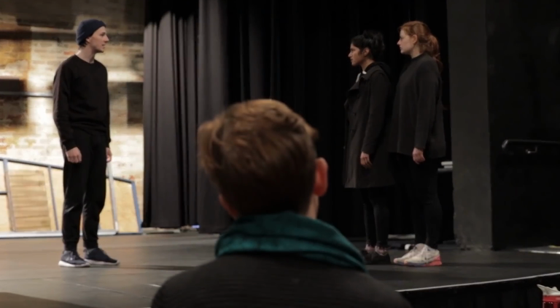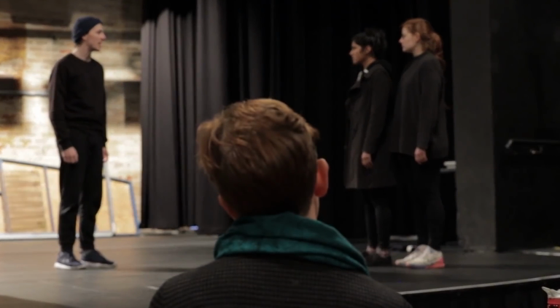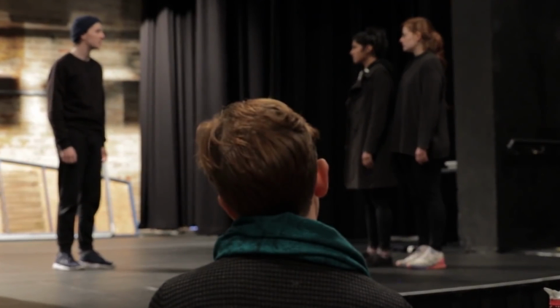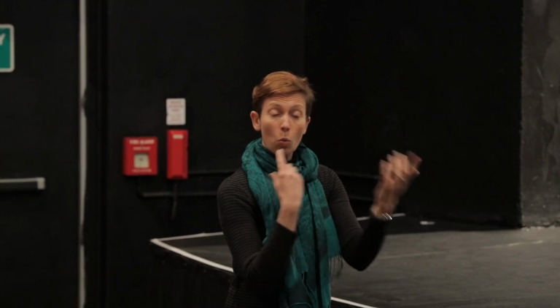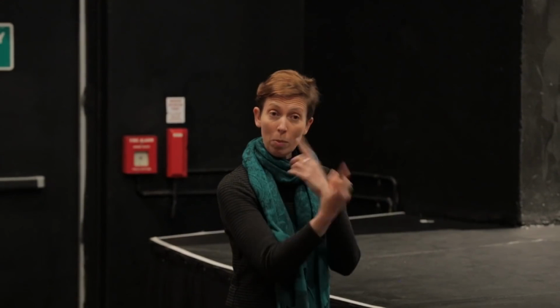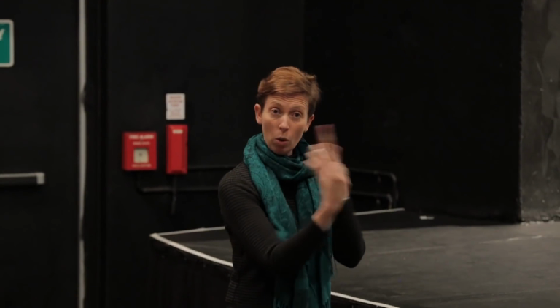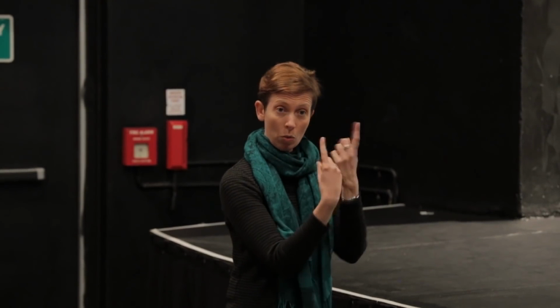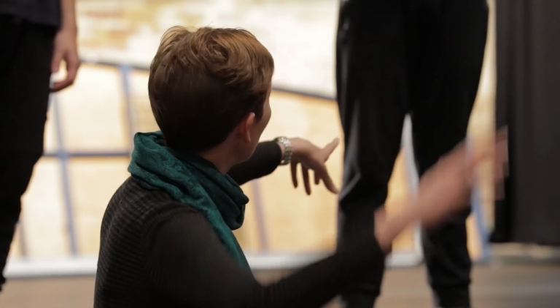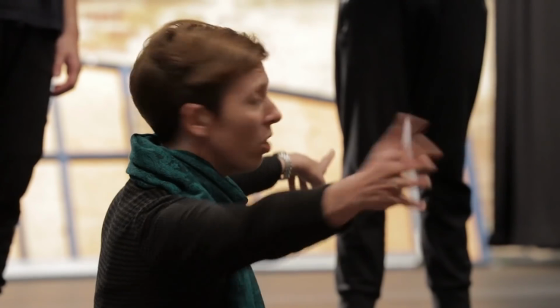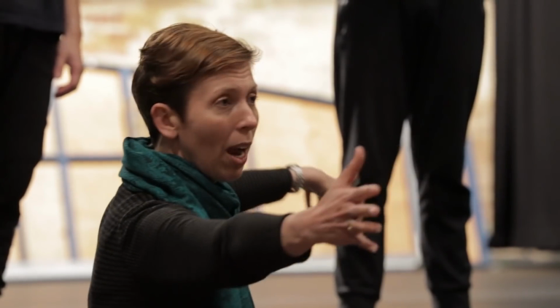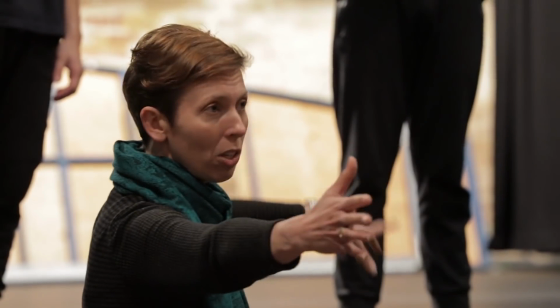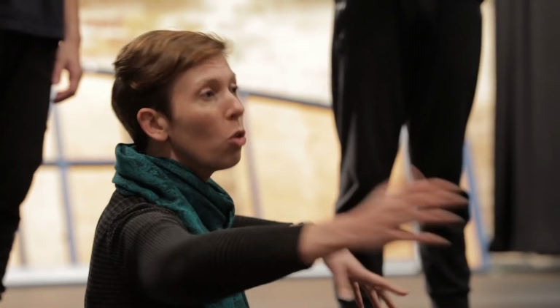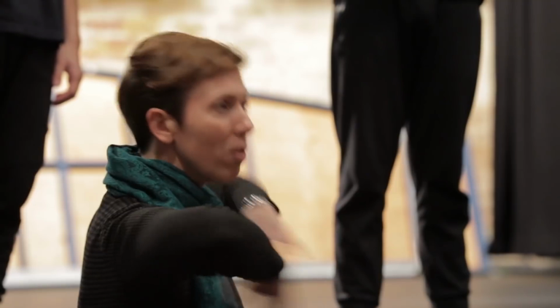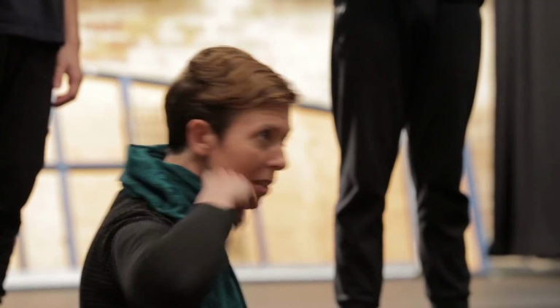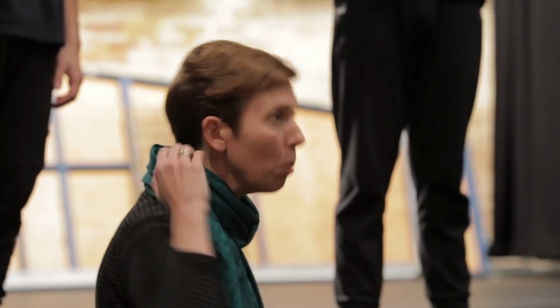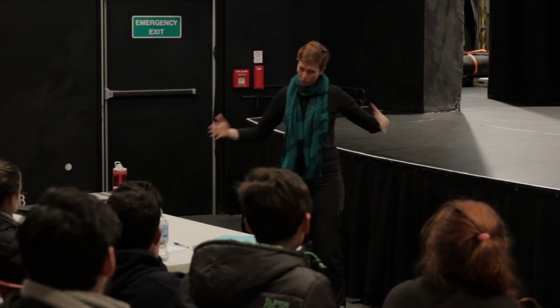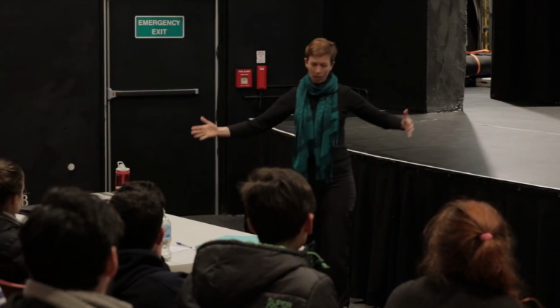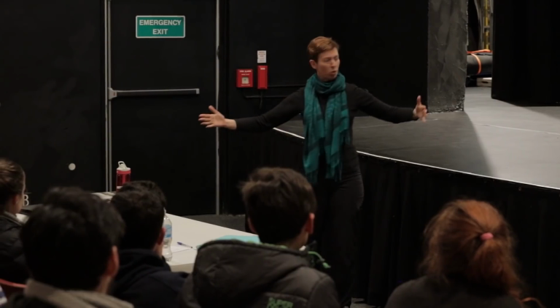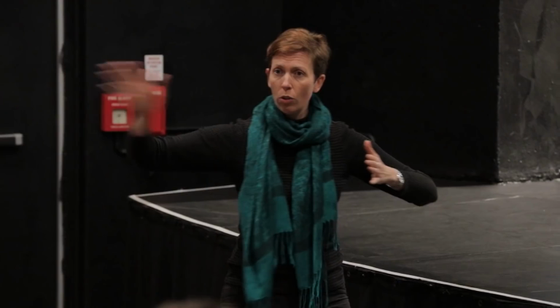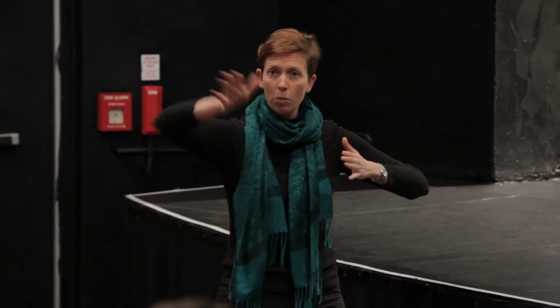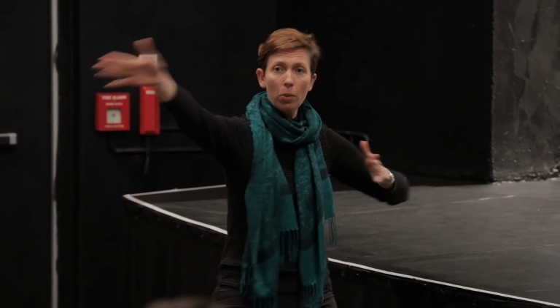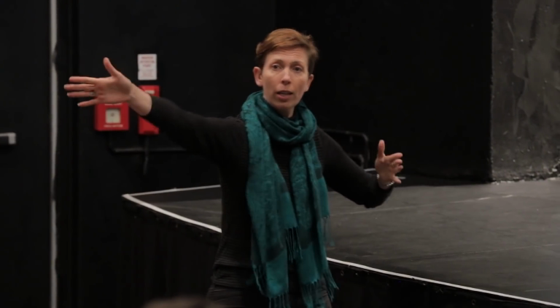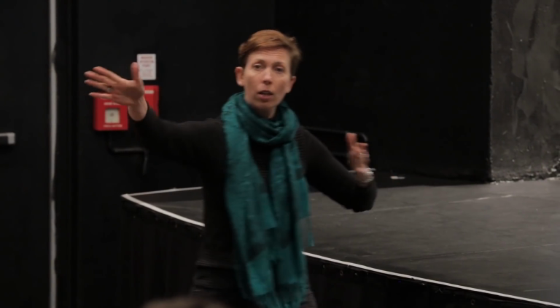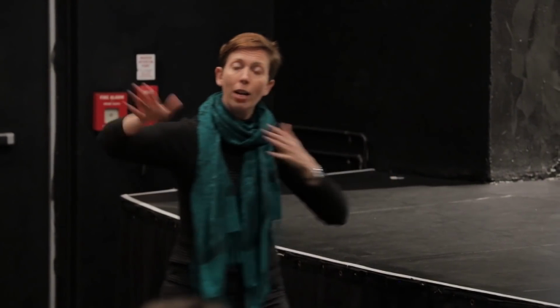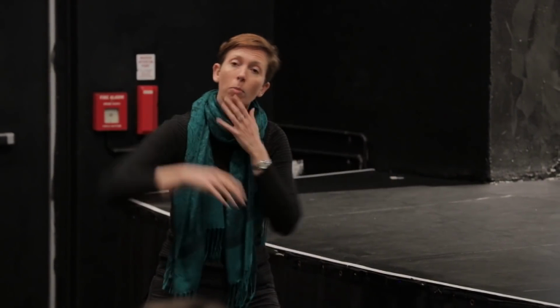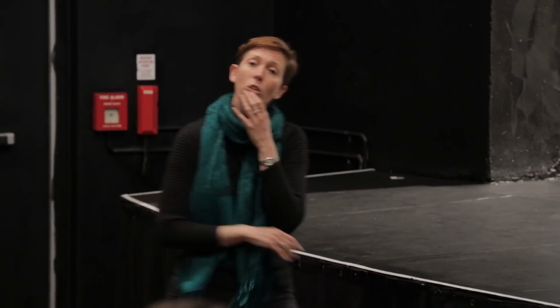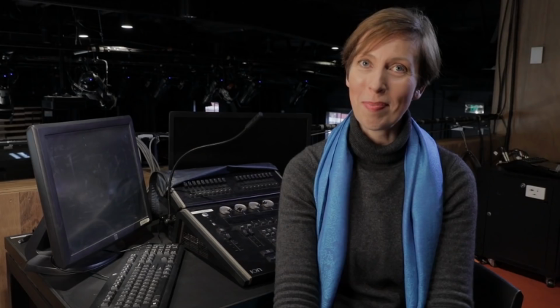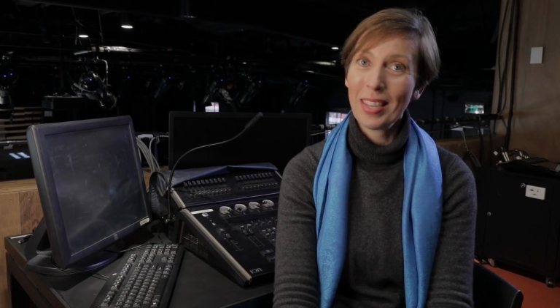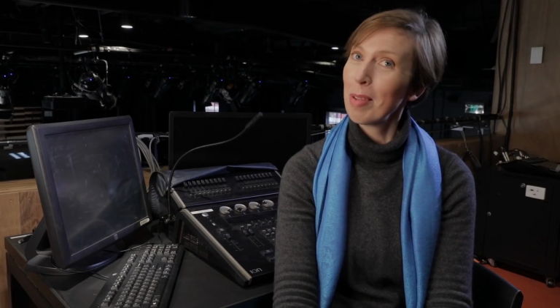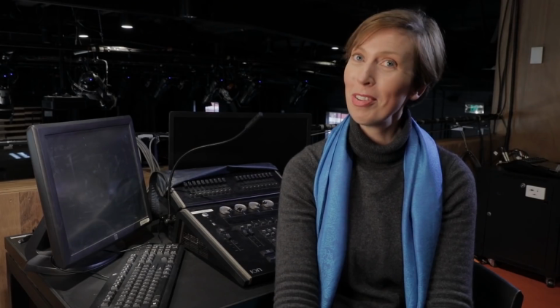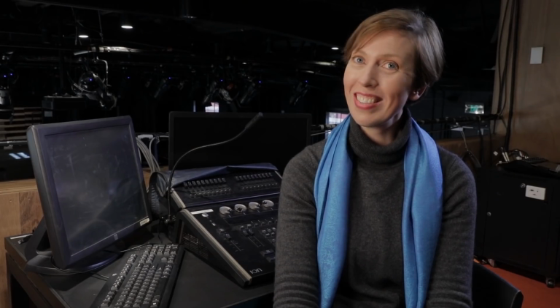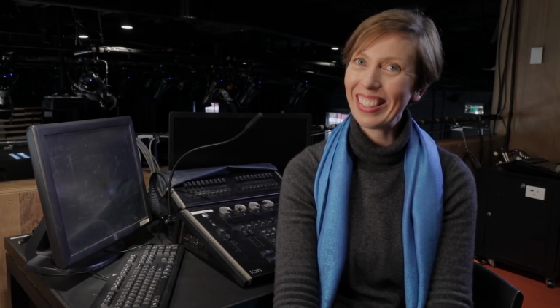My name is Leith McPherson and I'm the Head of Voice and Movement at the Theatre Department at the Faculty of VCA and MCM at Melbourne University.